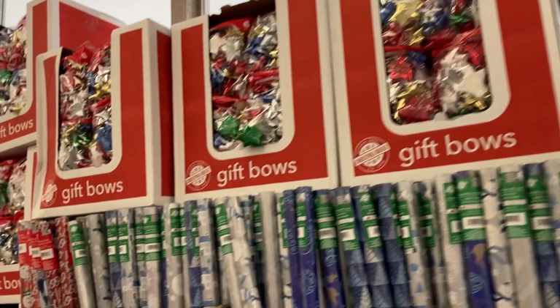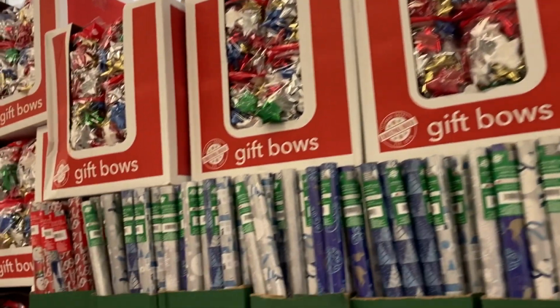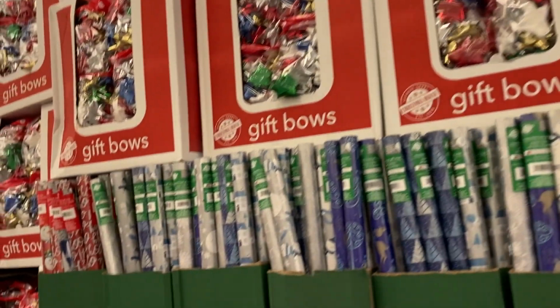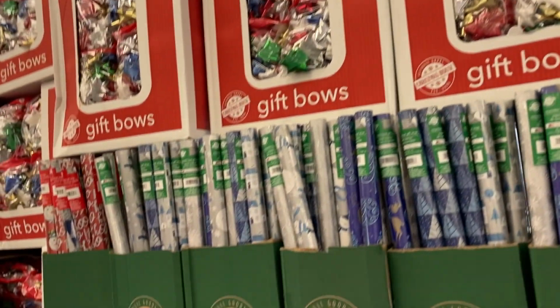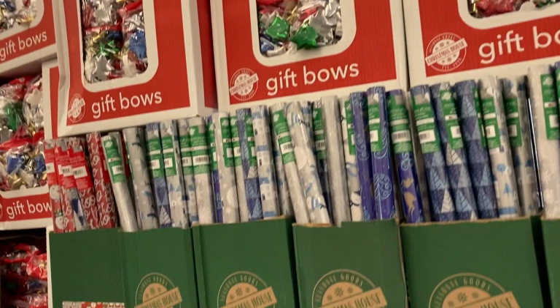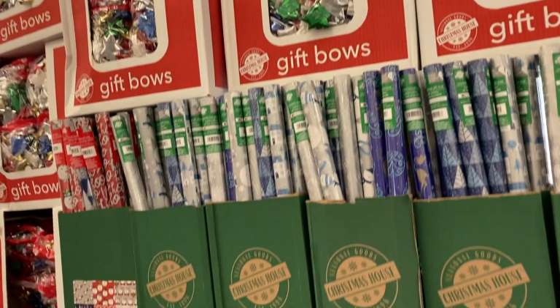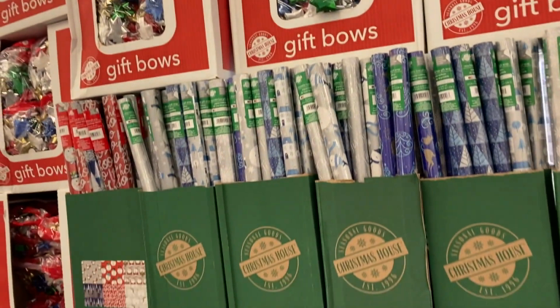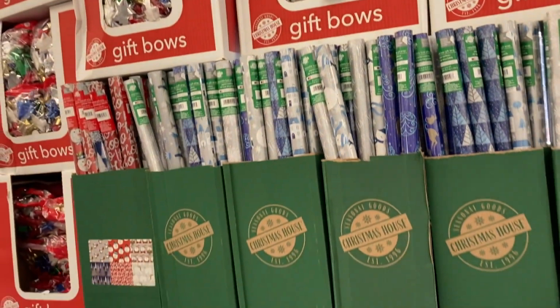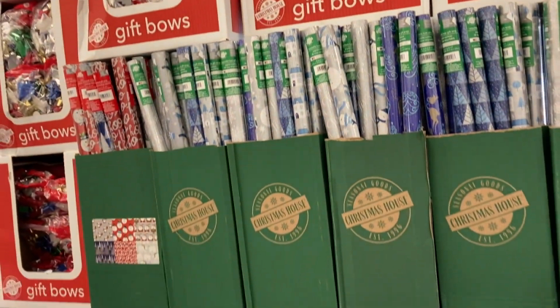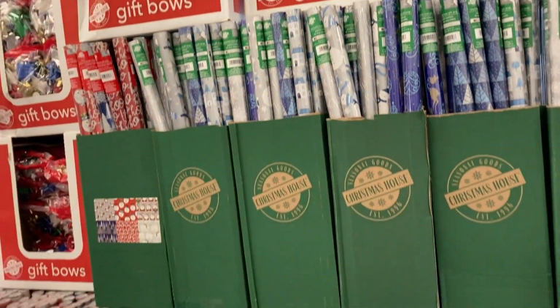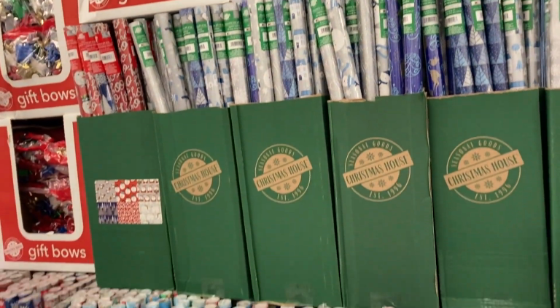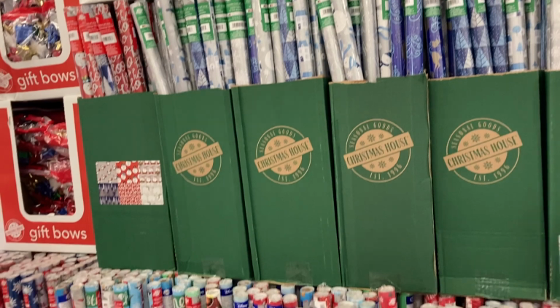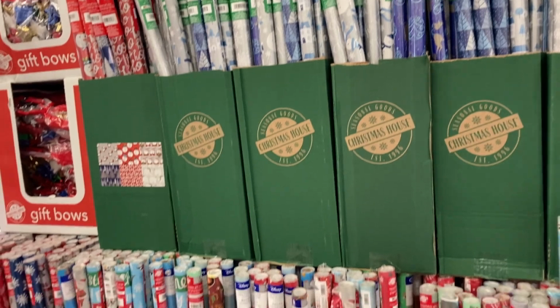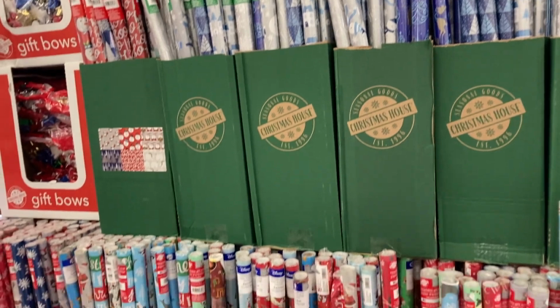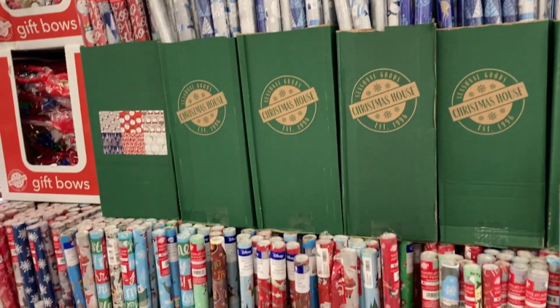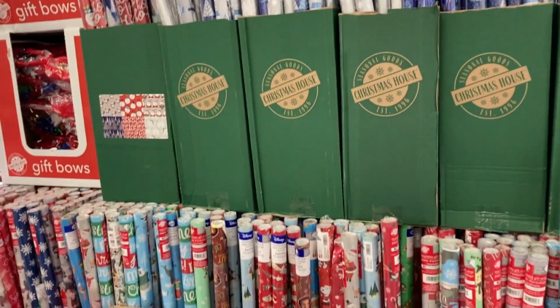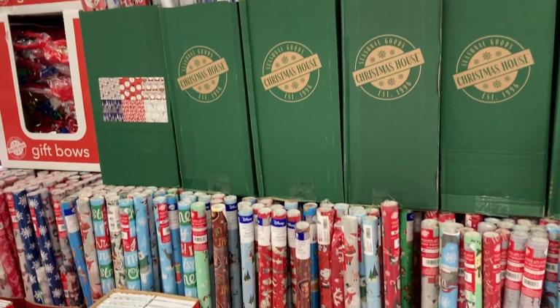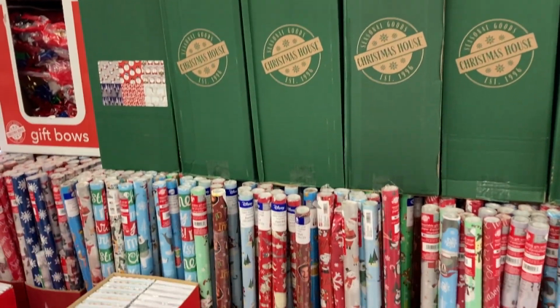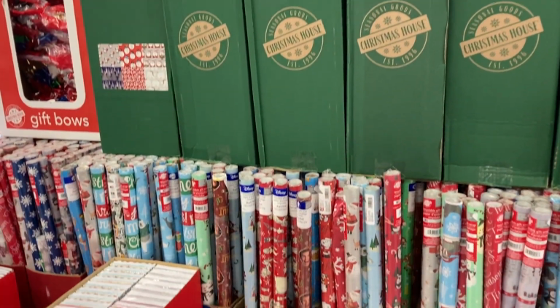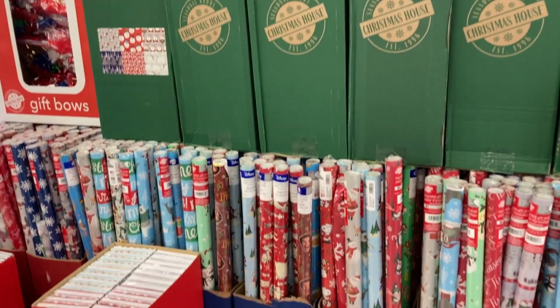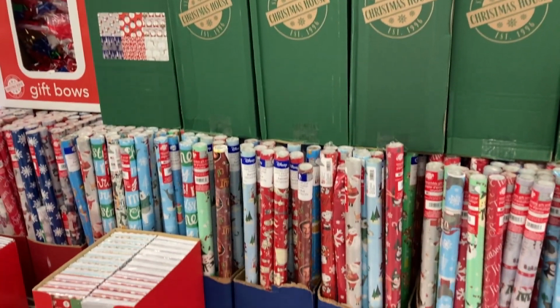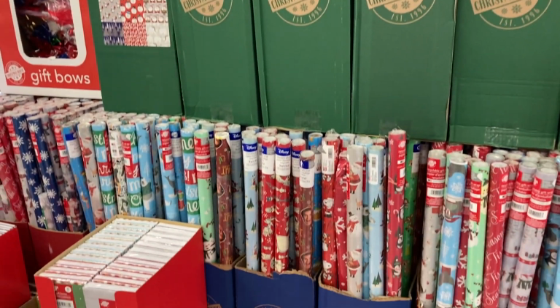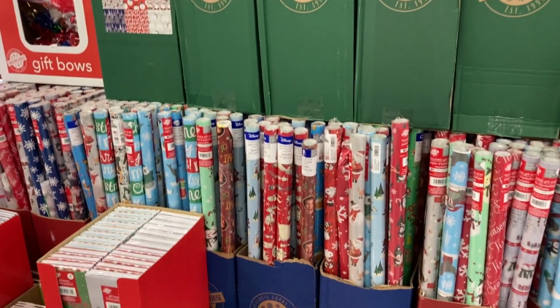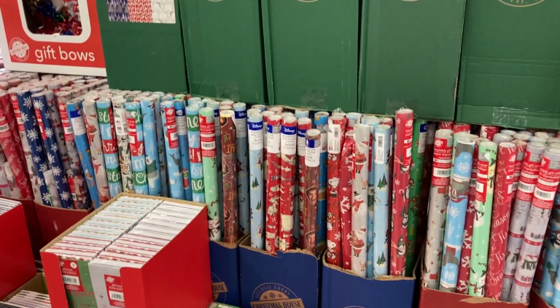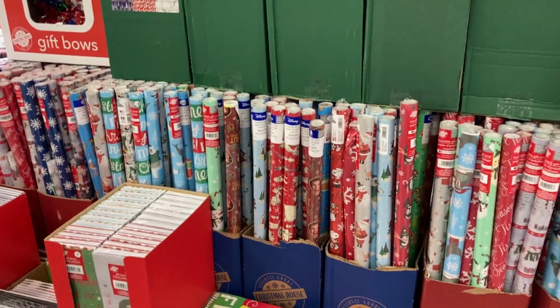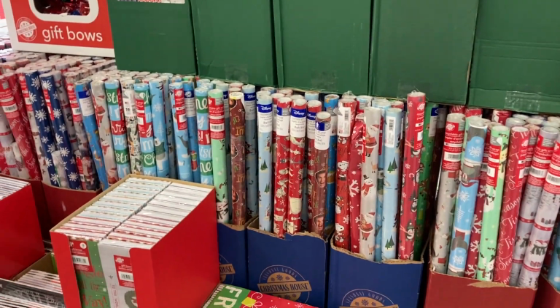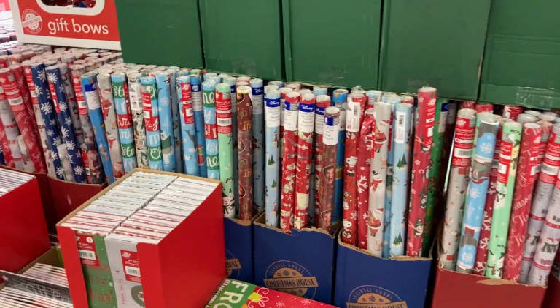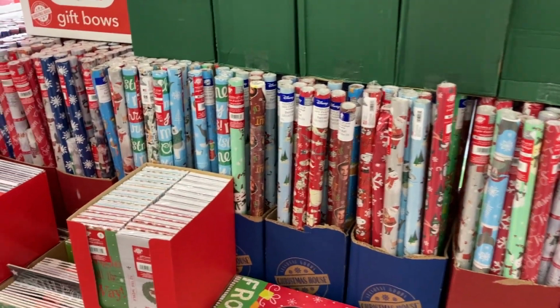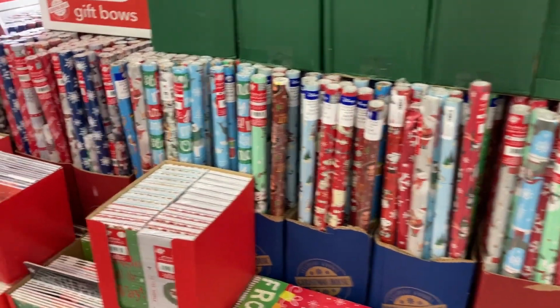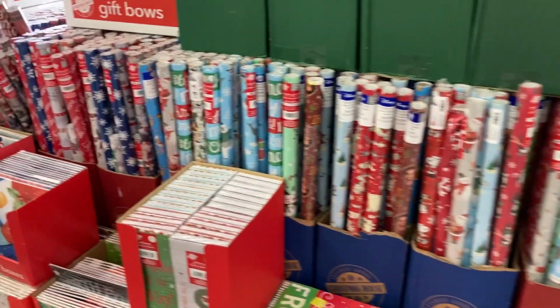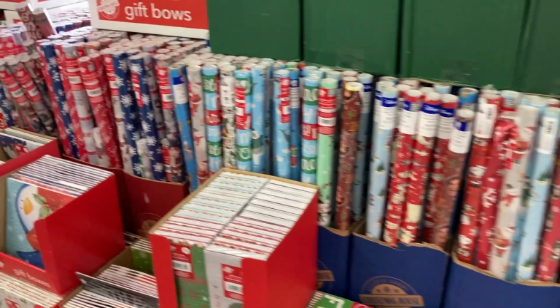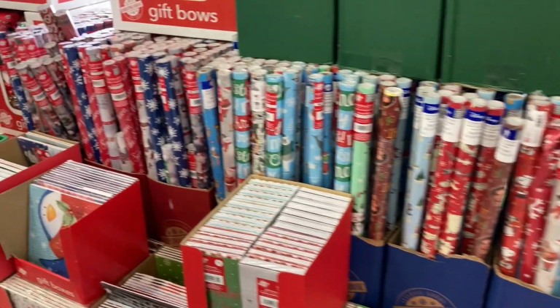They have a bunch of different Christmas items over here, including the gift bows, the wrapping paper, and all of the gift boxes.